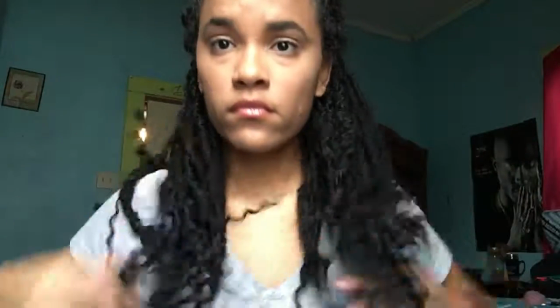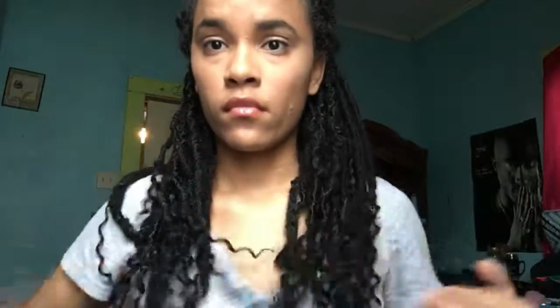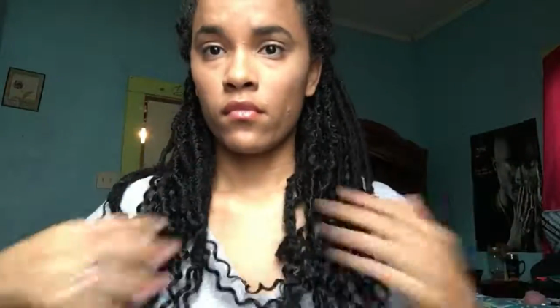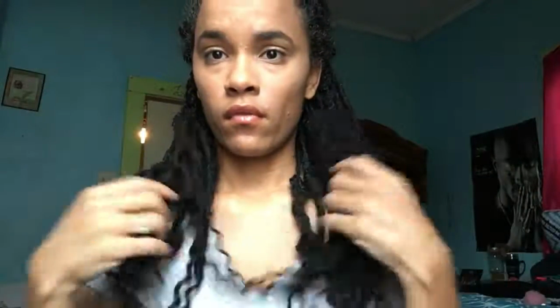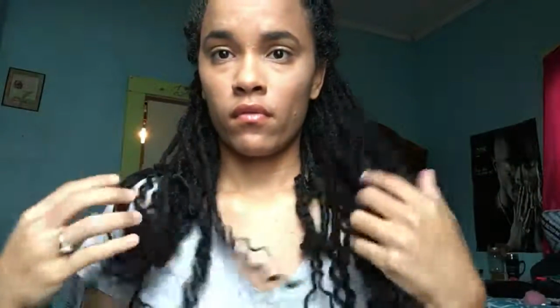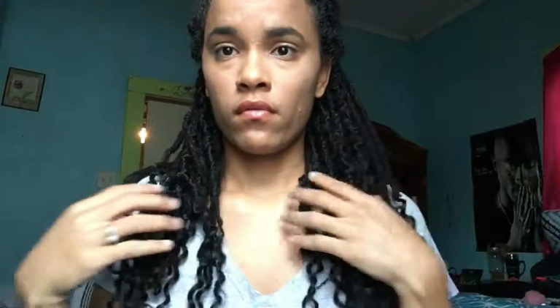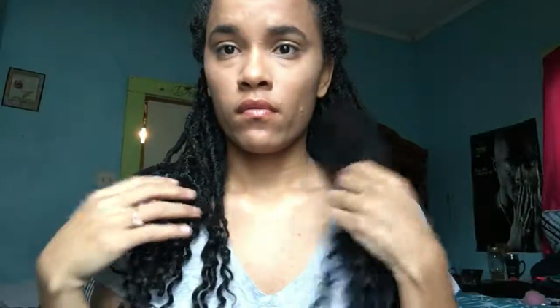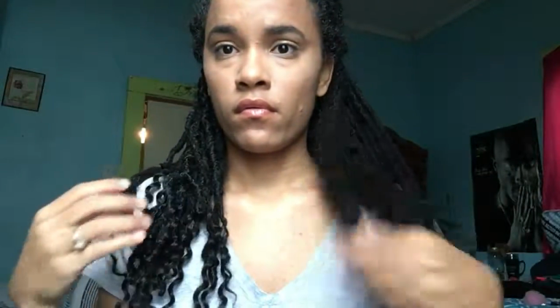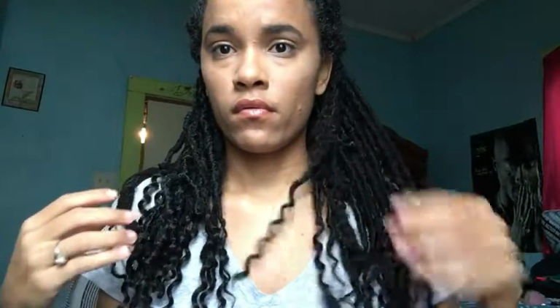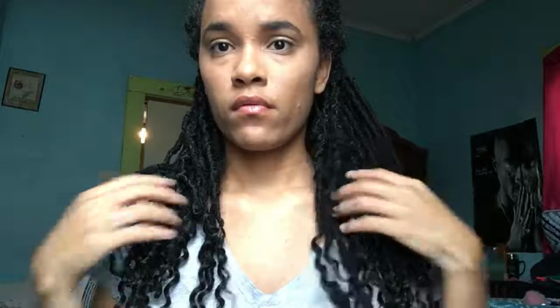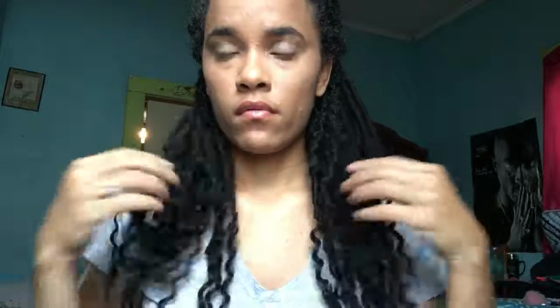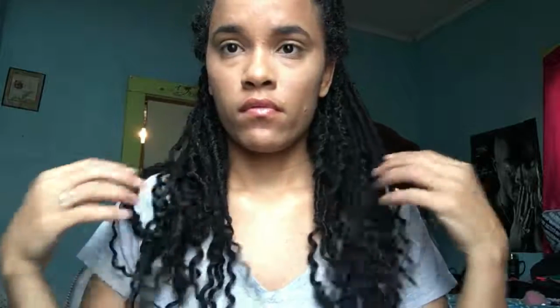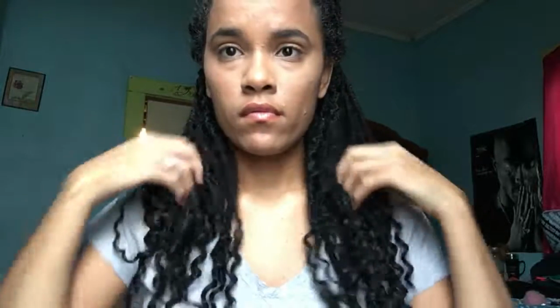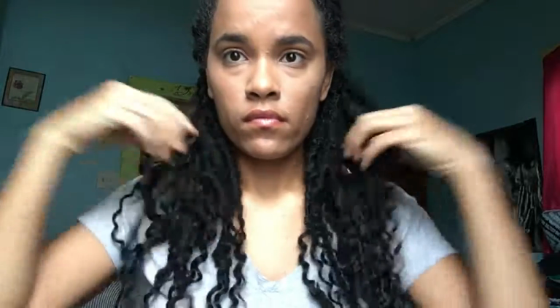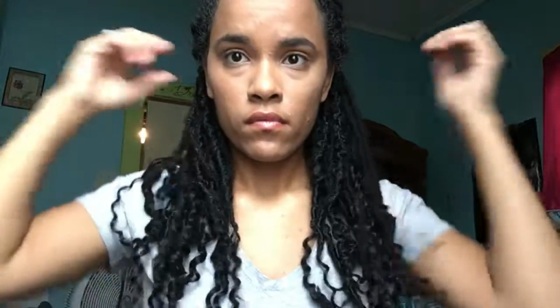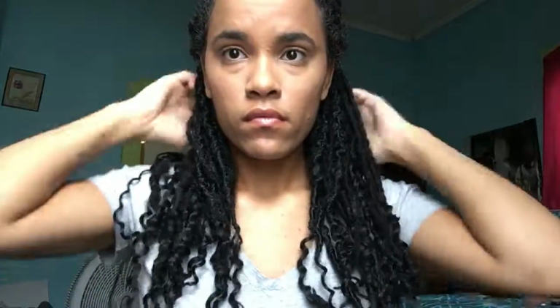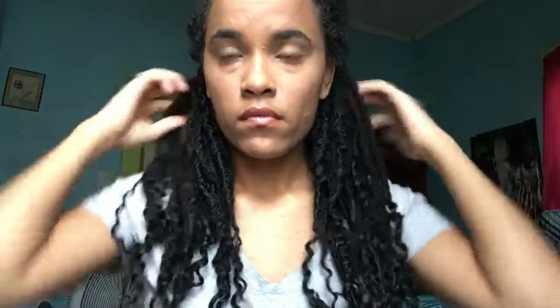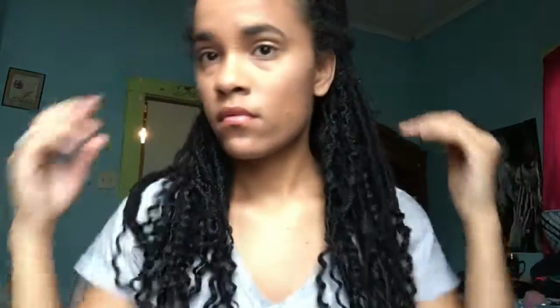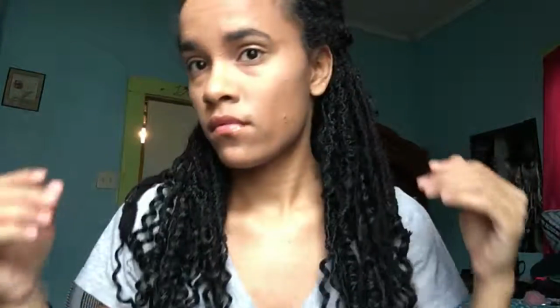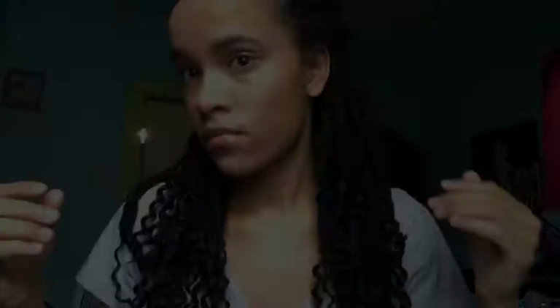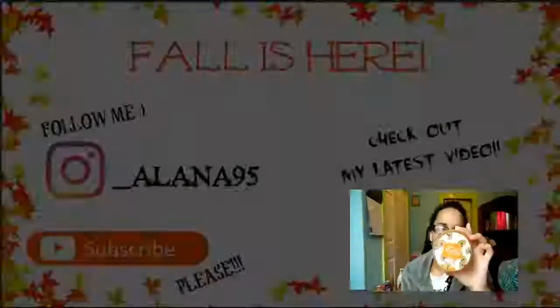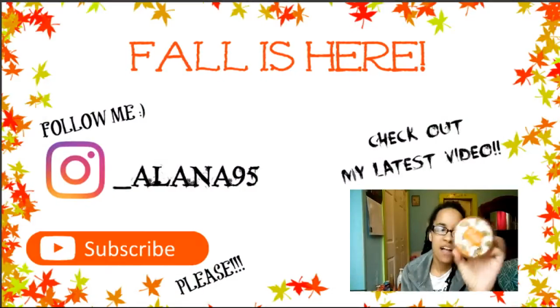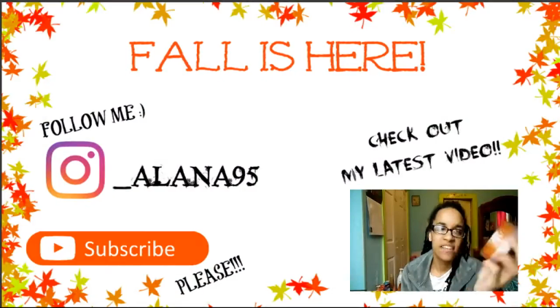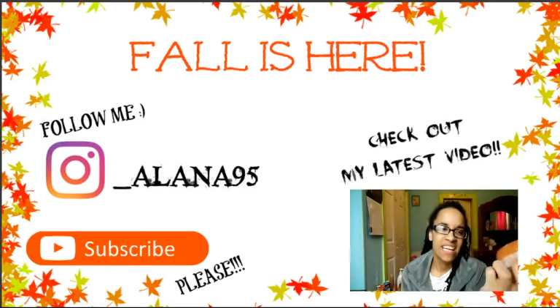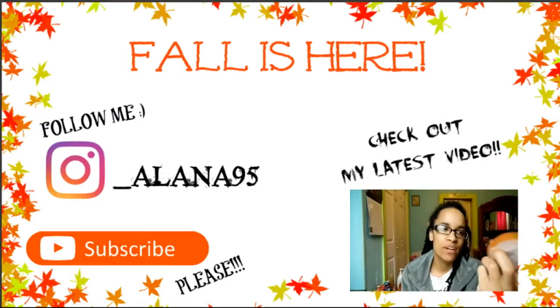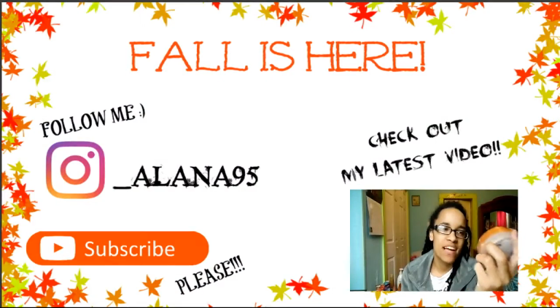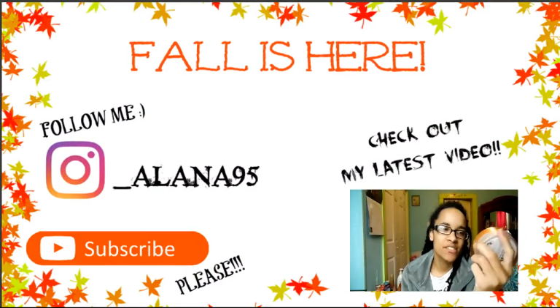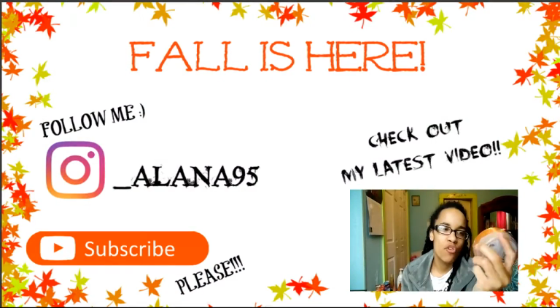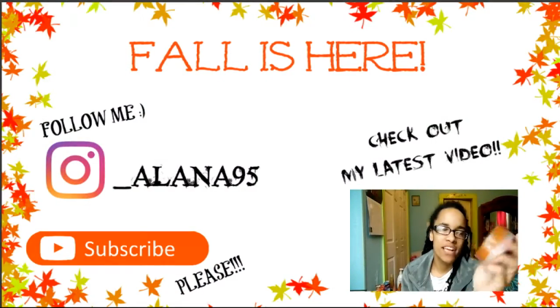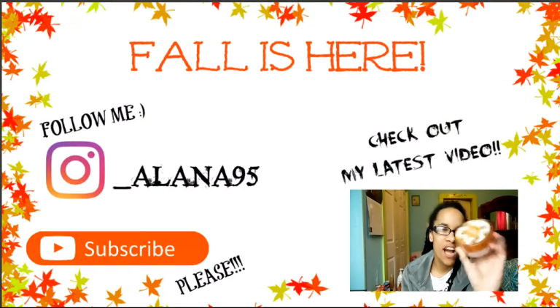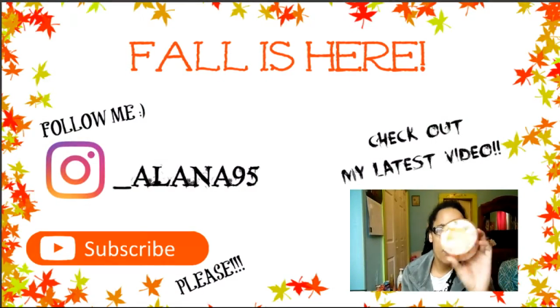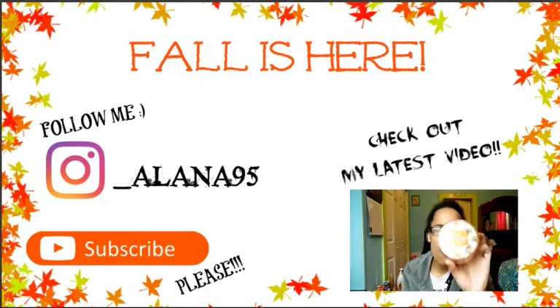This is the end of the look. Hope you guys have enjoyed the video and I'll see you guys in my next one. Bye guys!